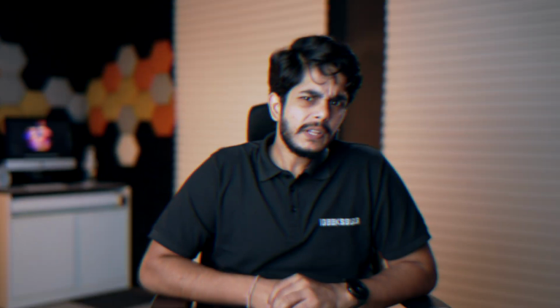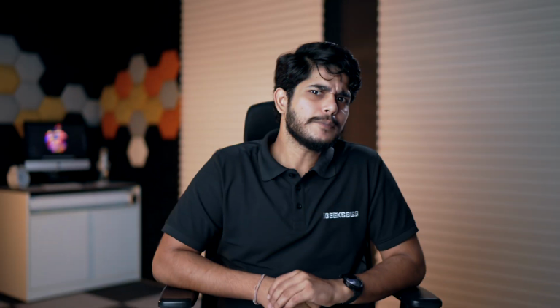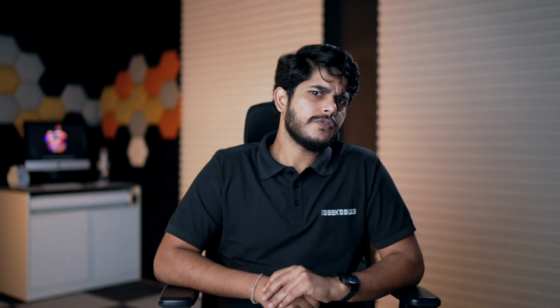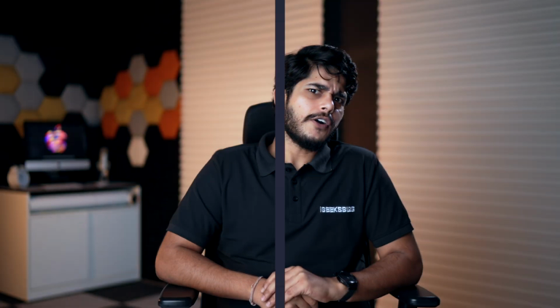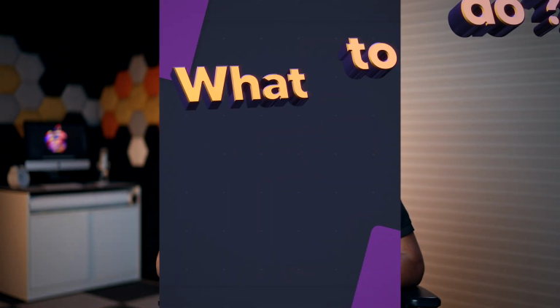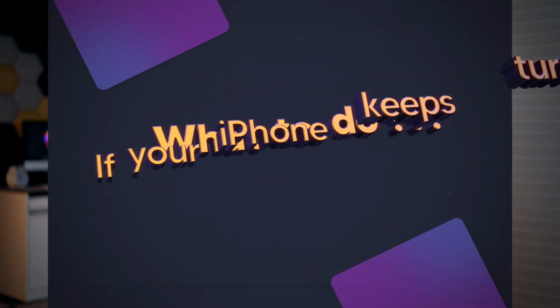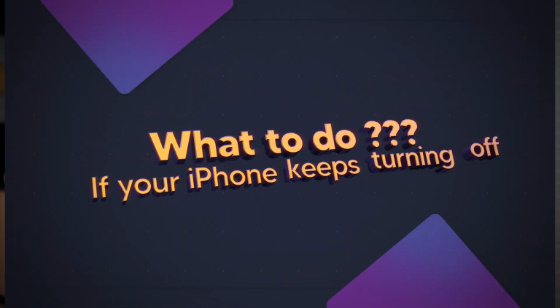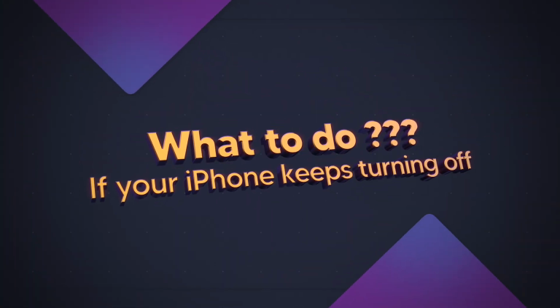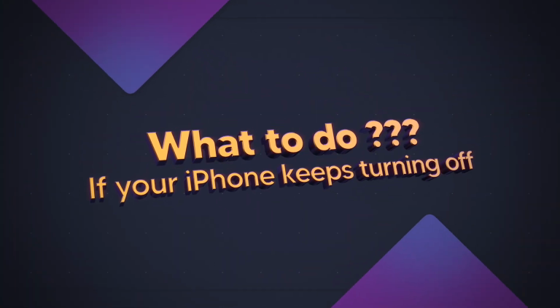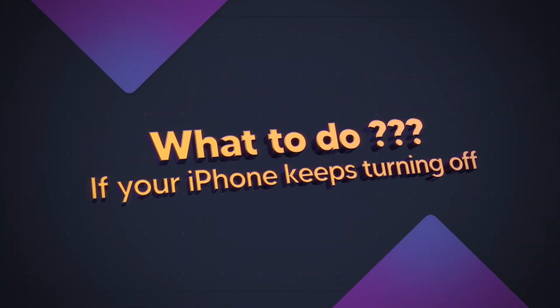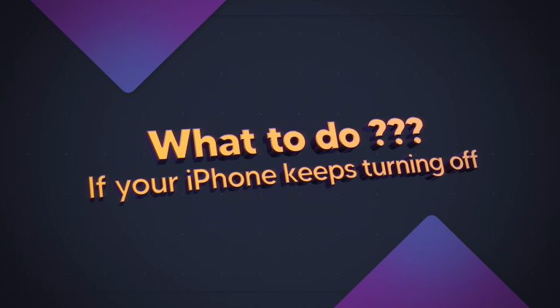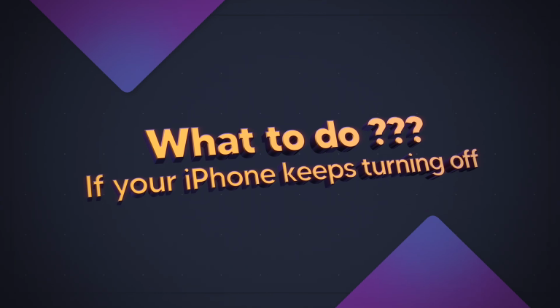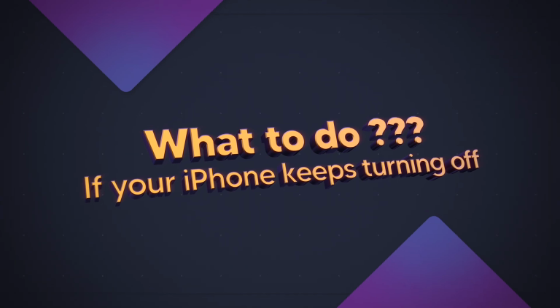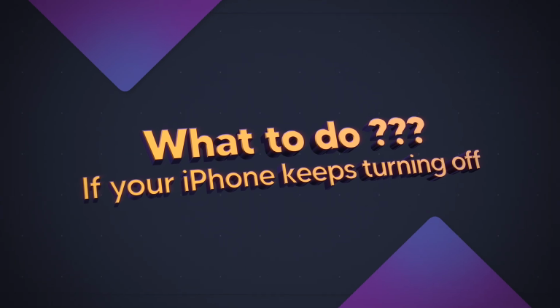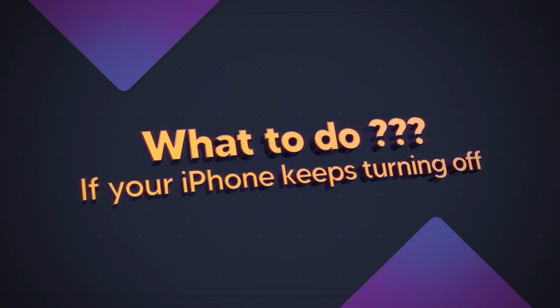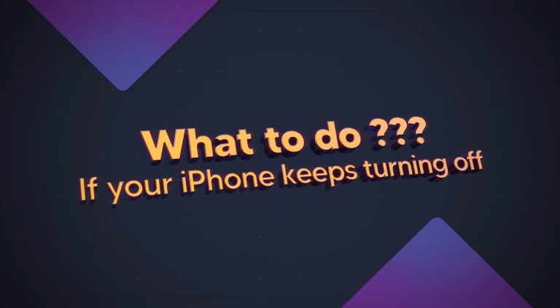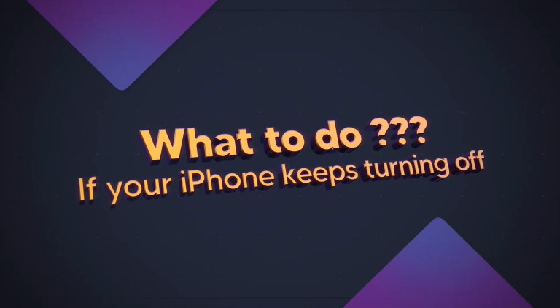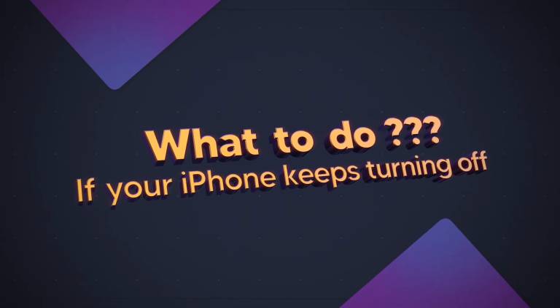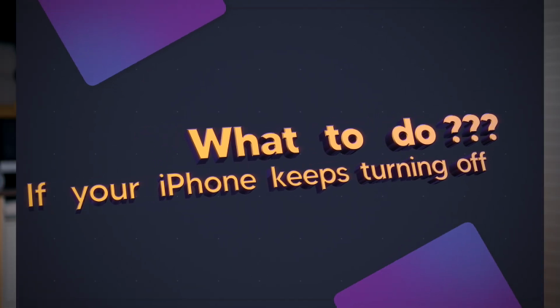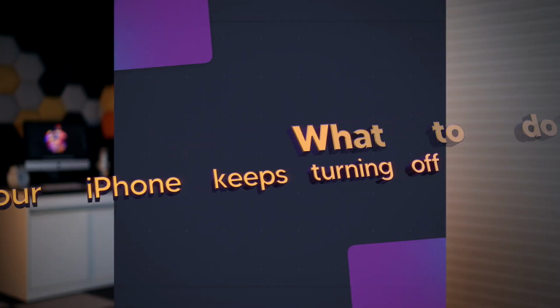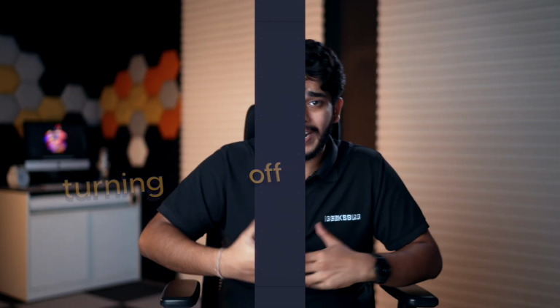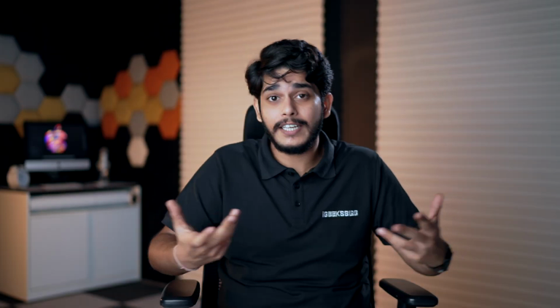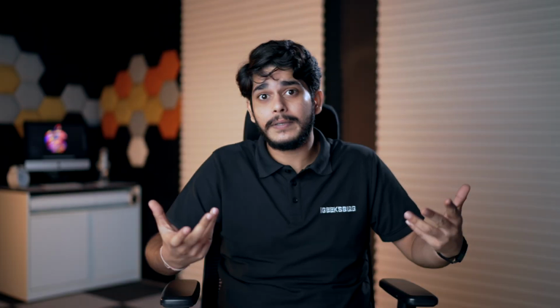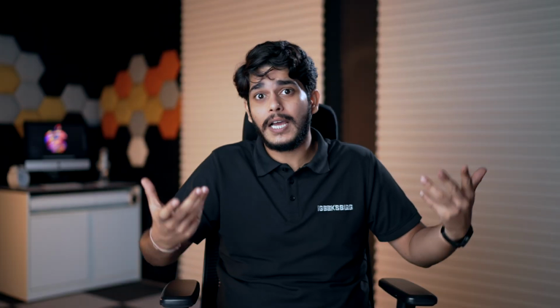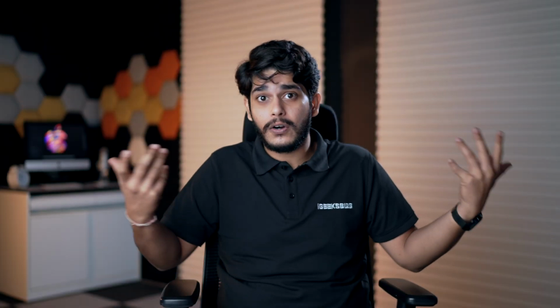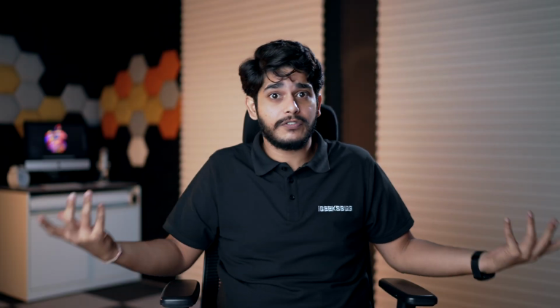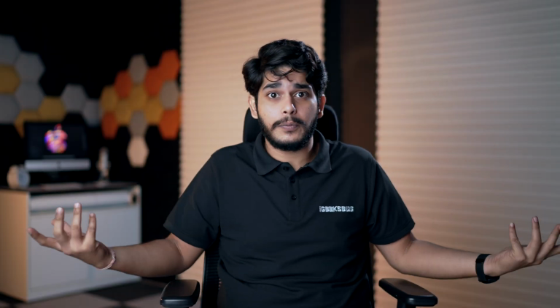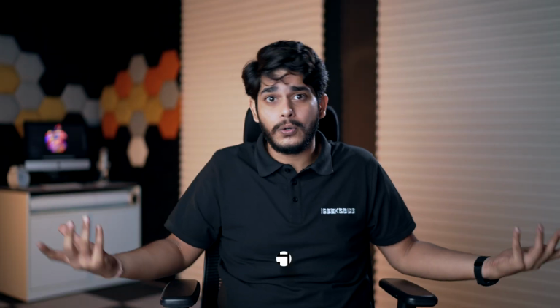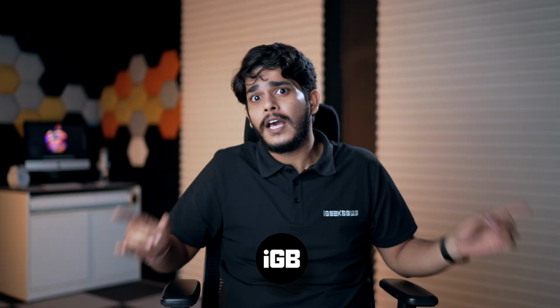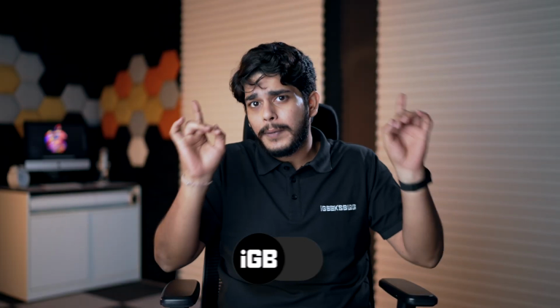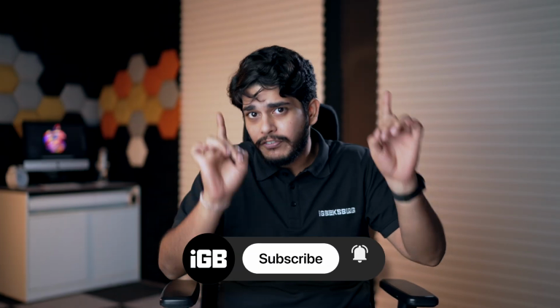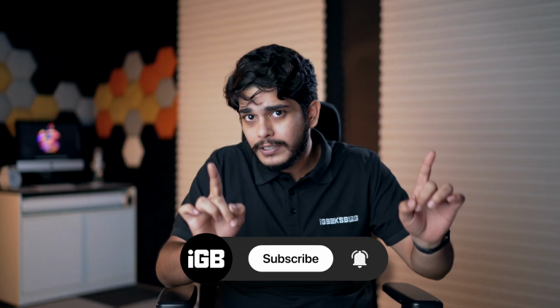Now let's move forward and see what to do if your iPhone is turning off randomly out of the blue.